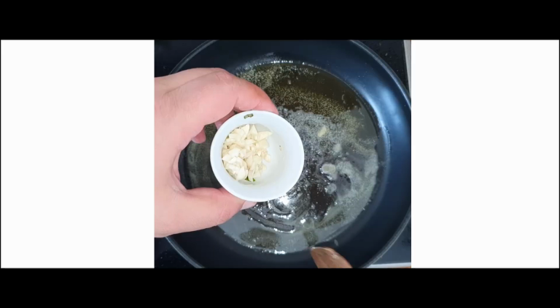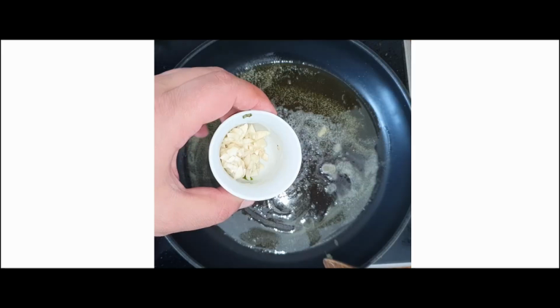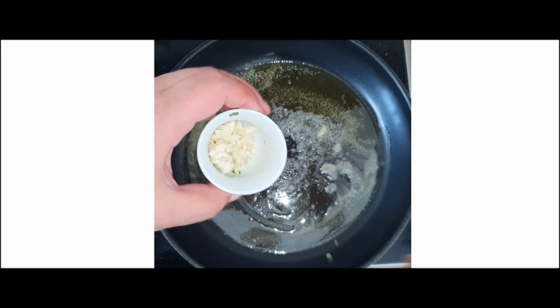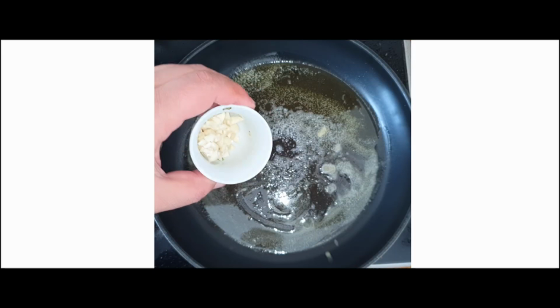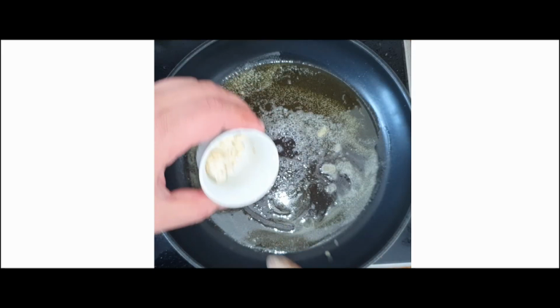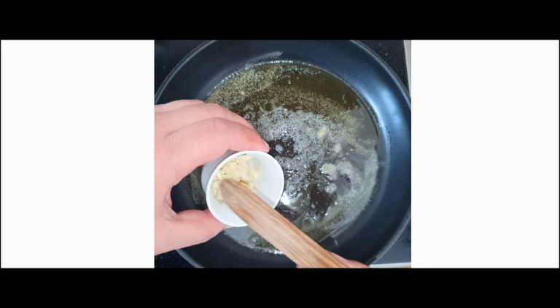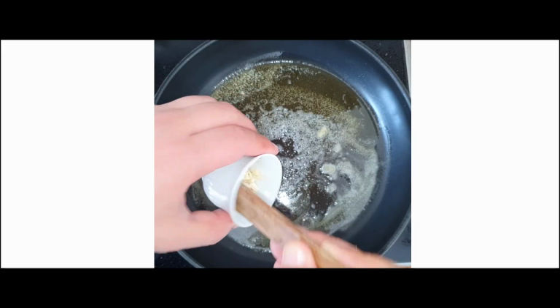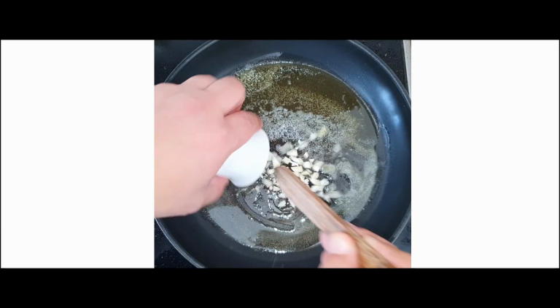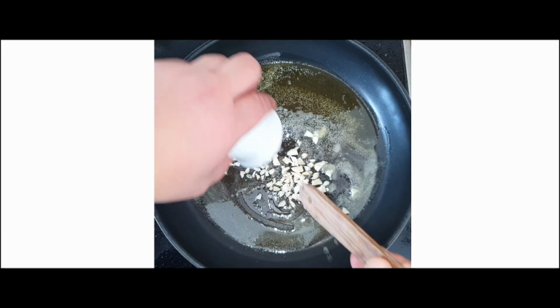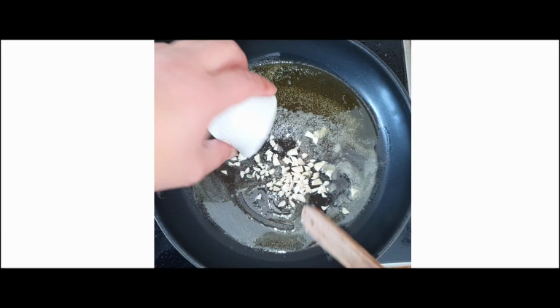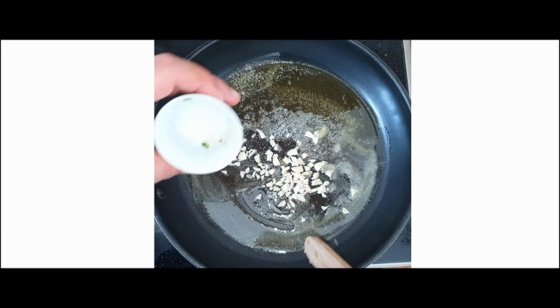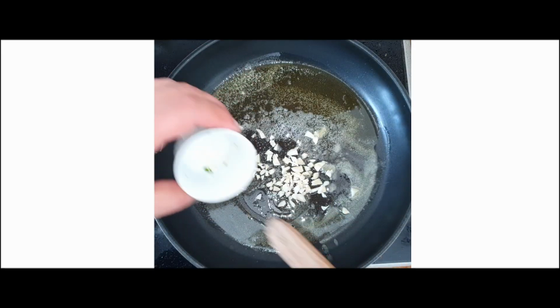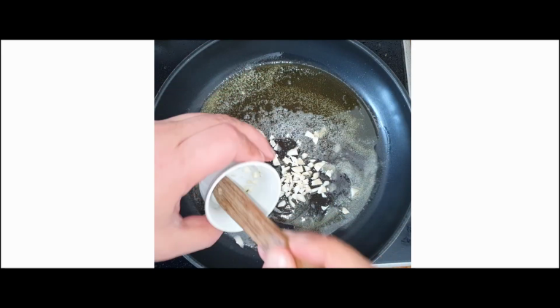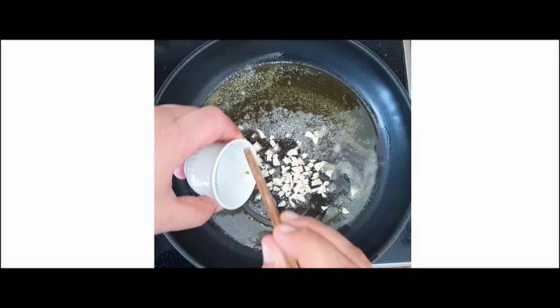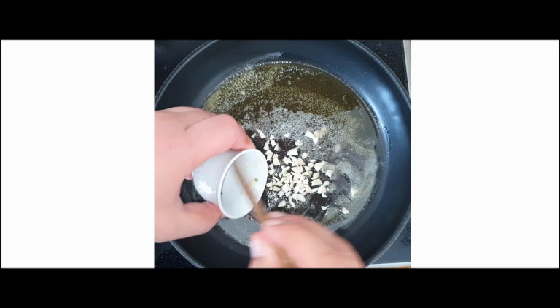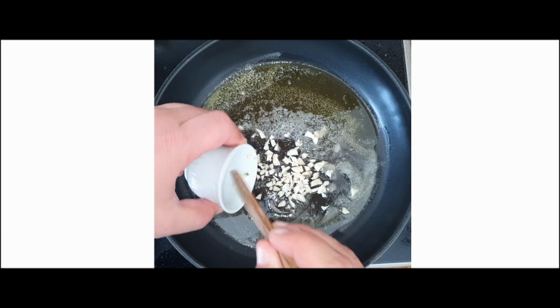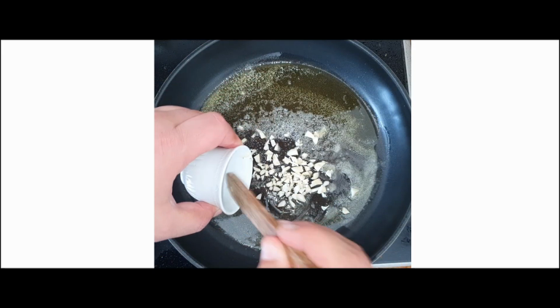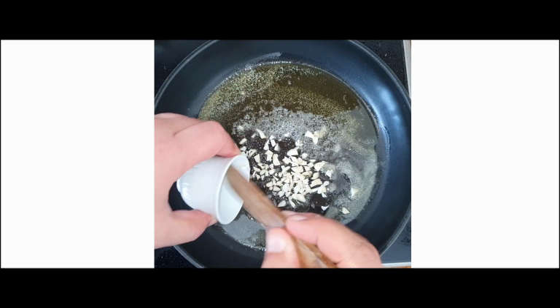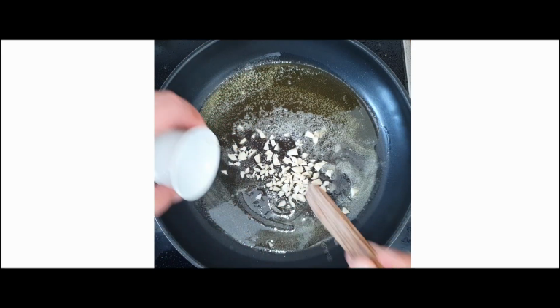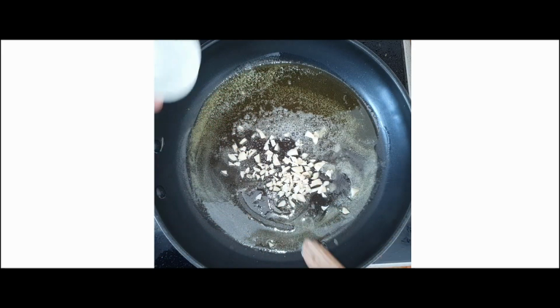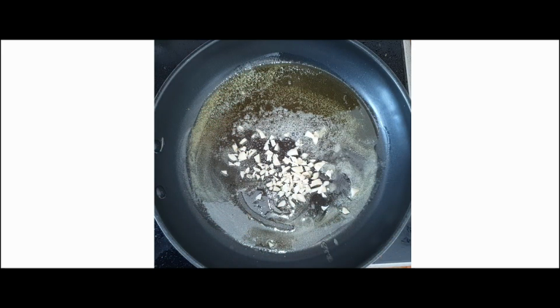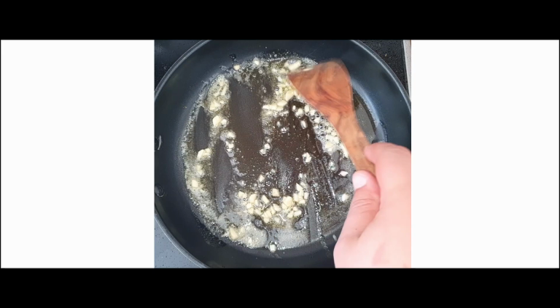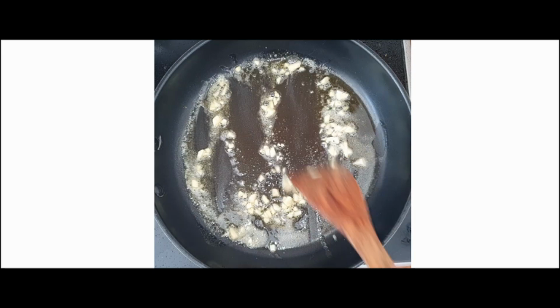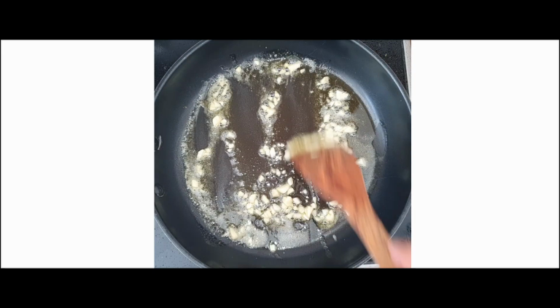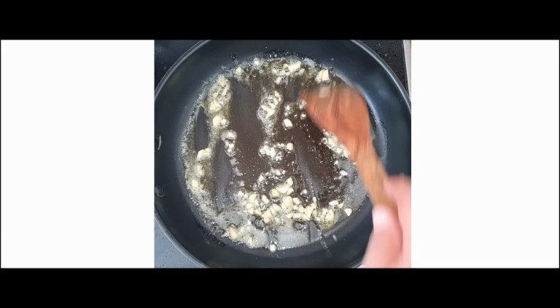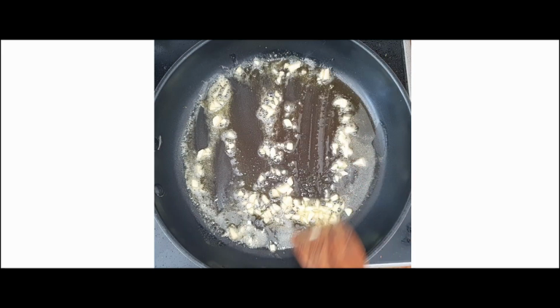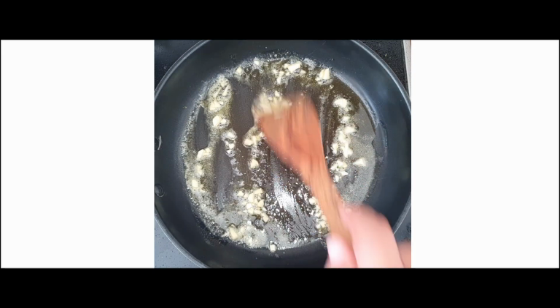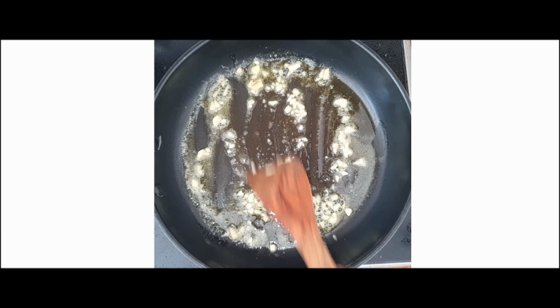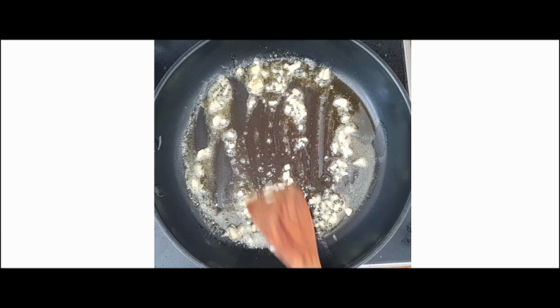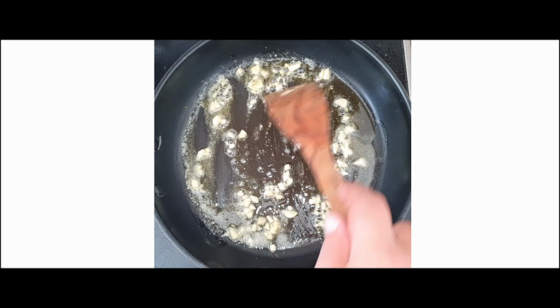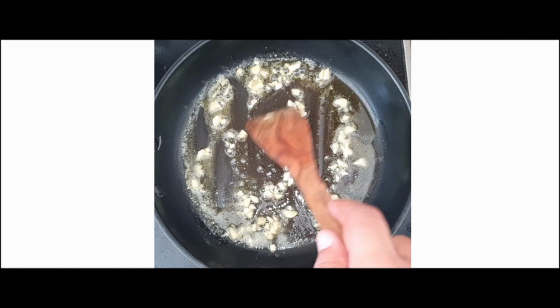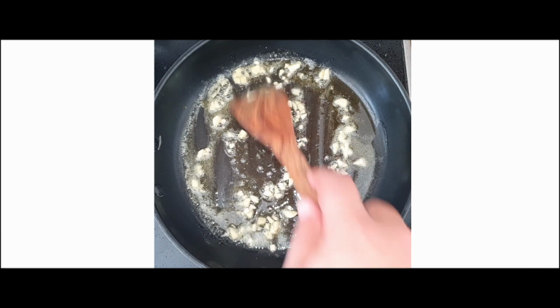Once the butter melts, add the crushed garlic. Sauté for 1 minute until fragrant.